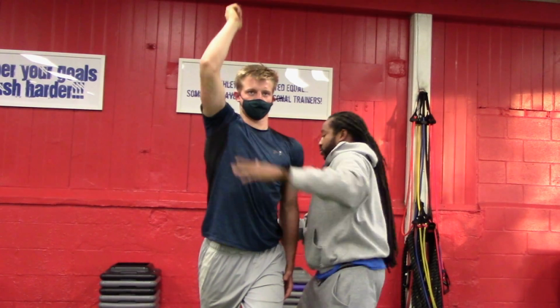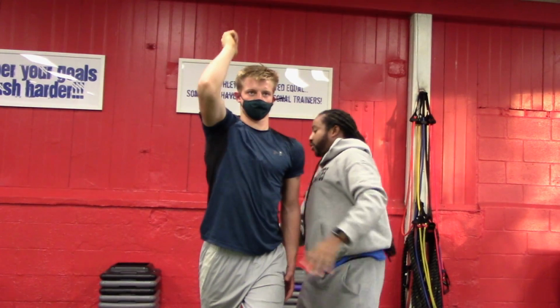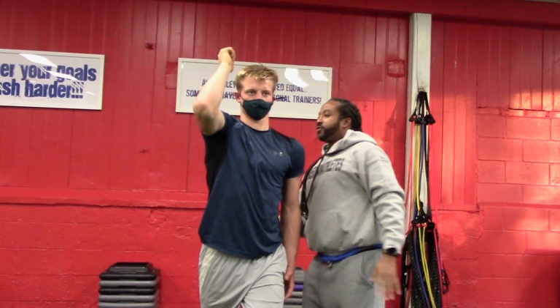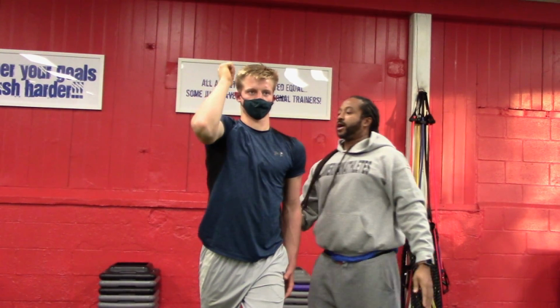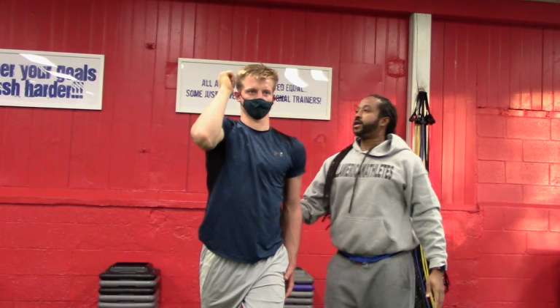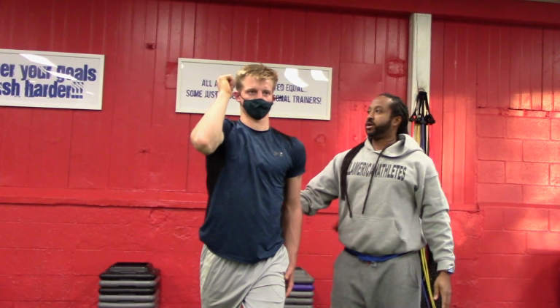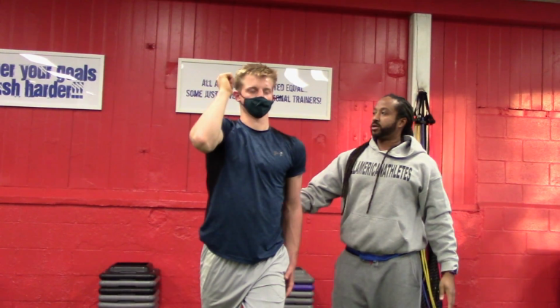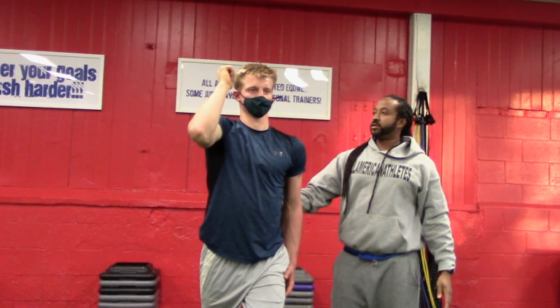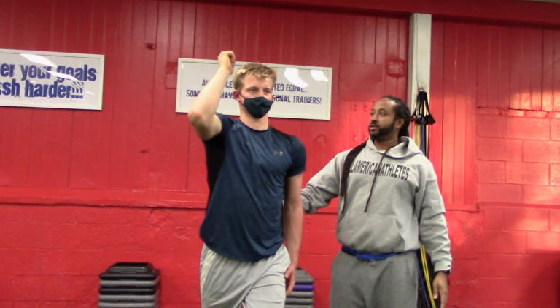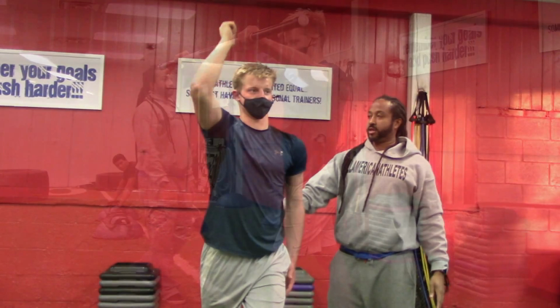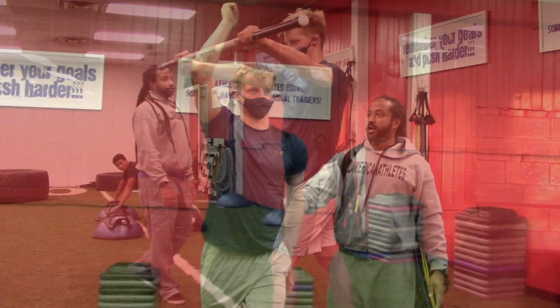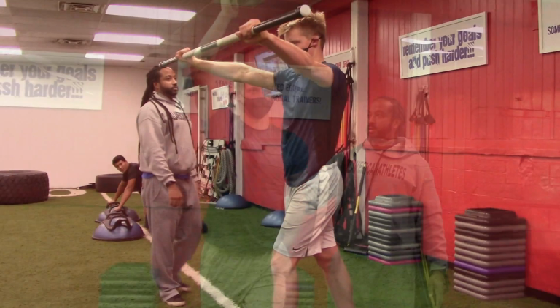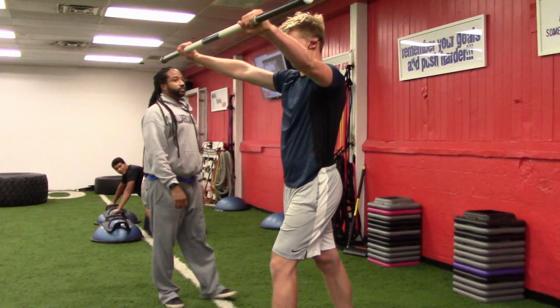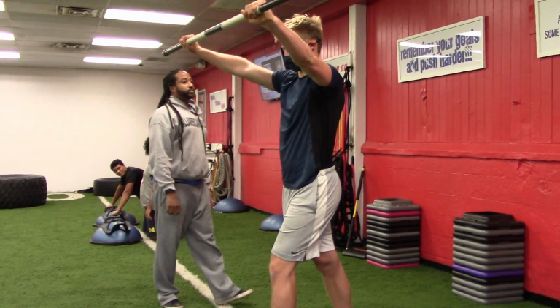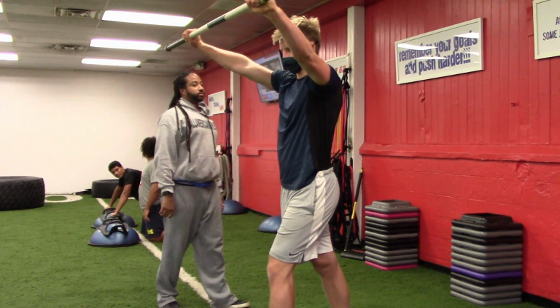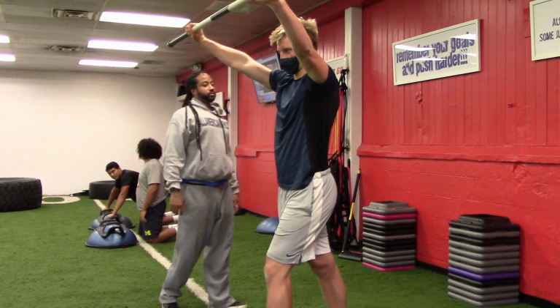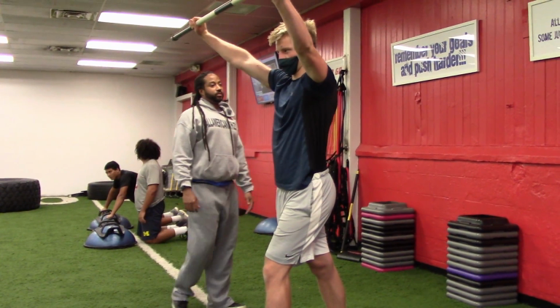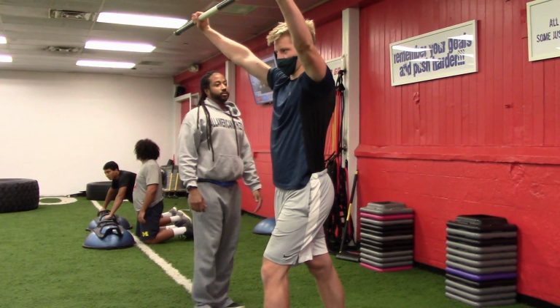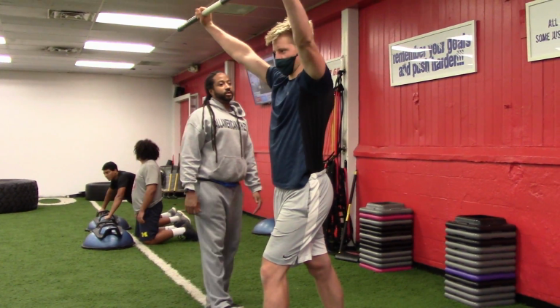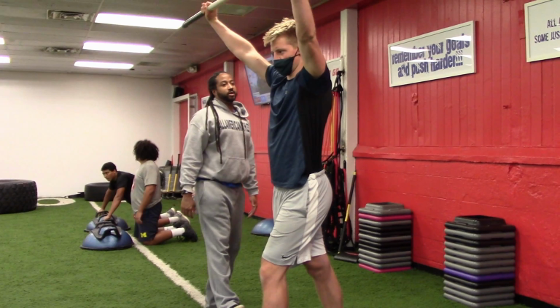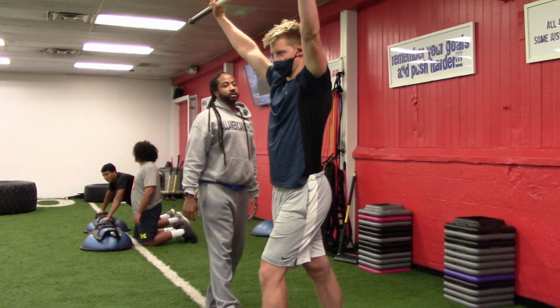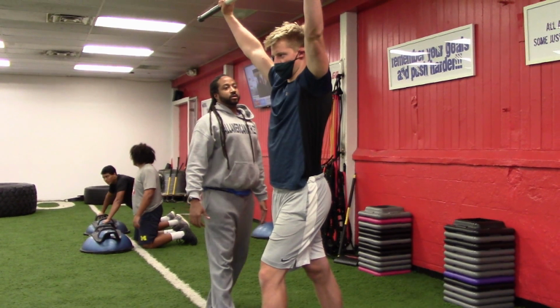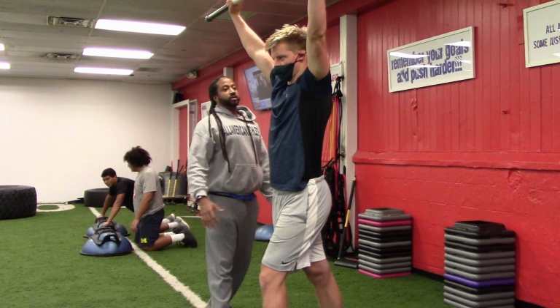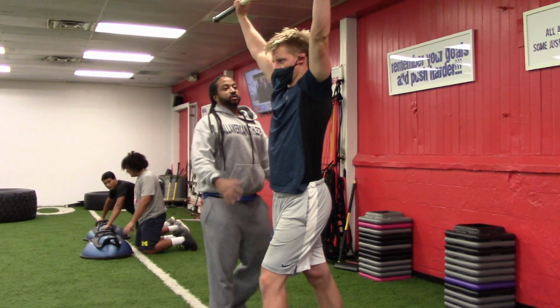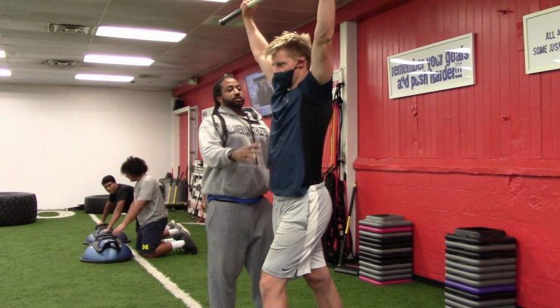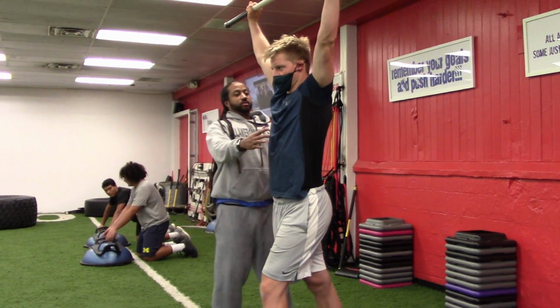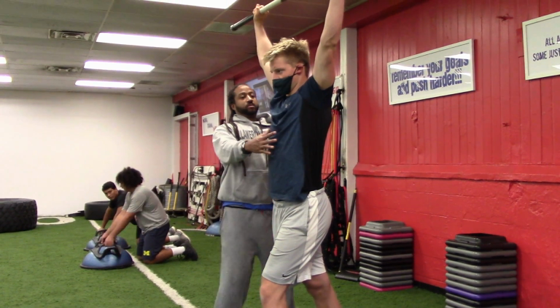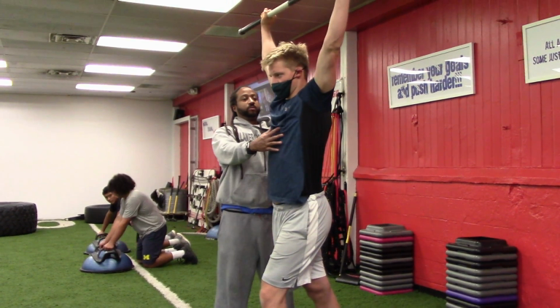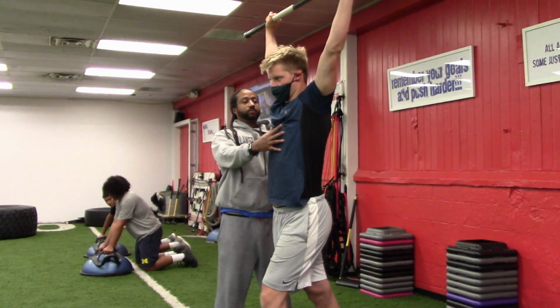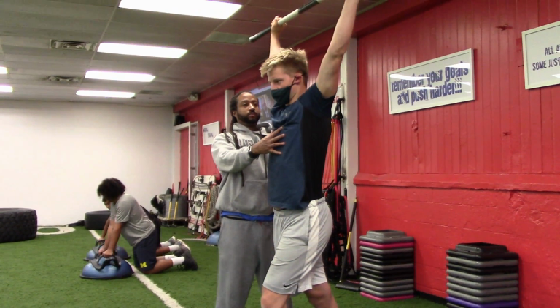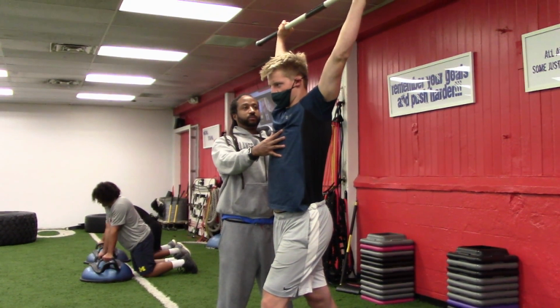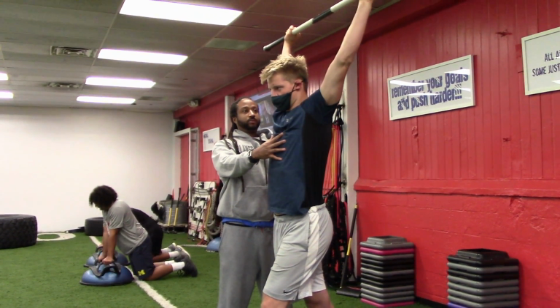Don't feel that here. See that? Don't feel that here. Yeah, that's it.